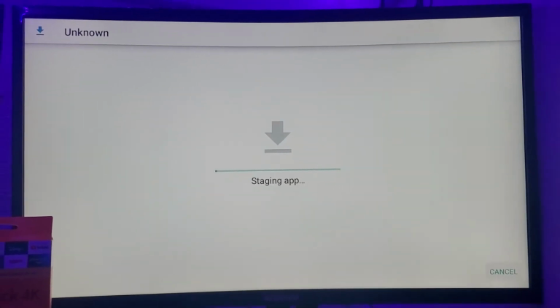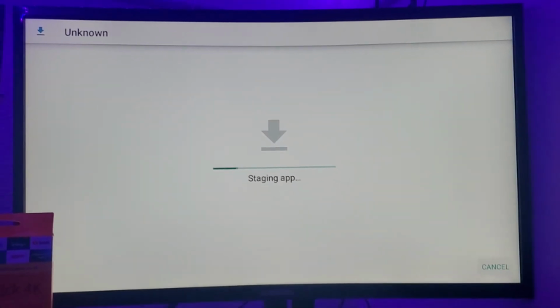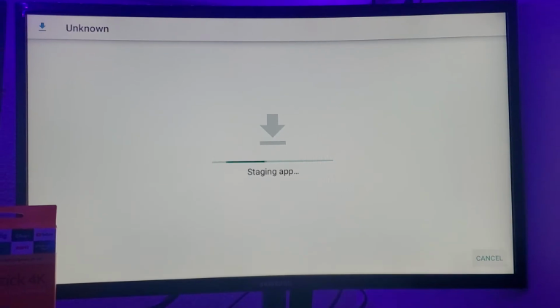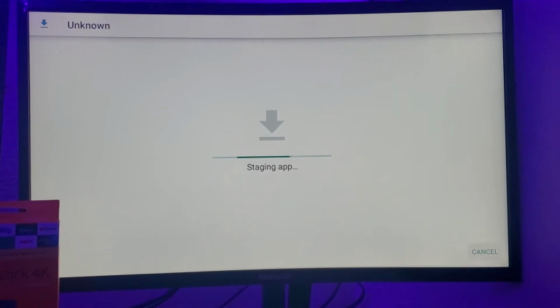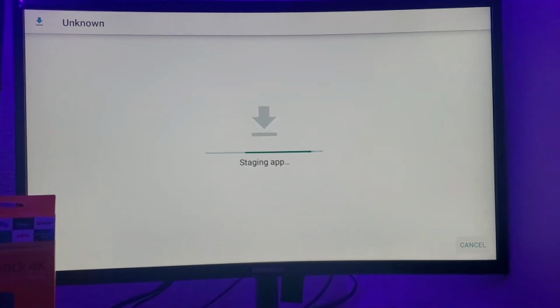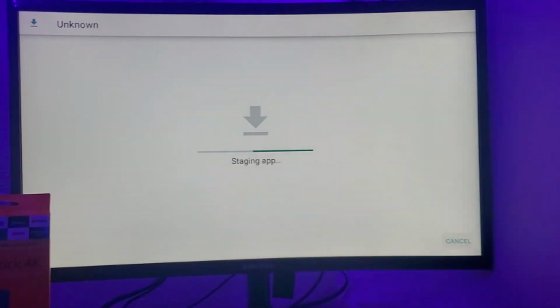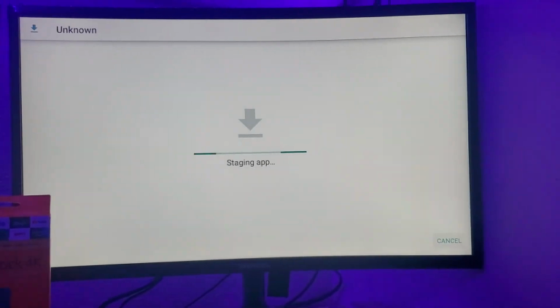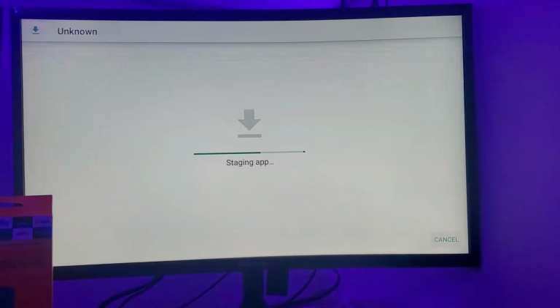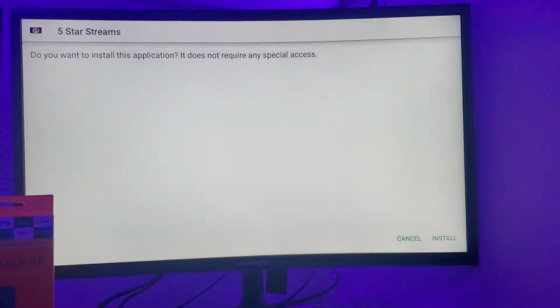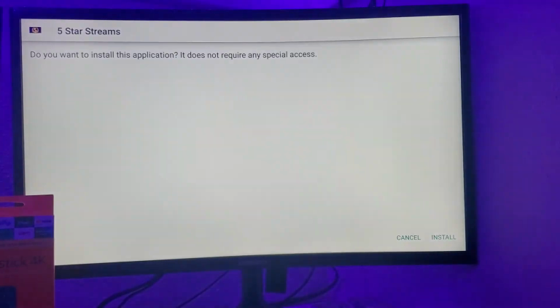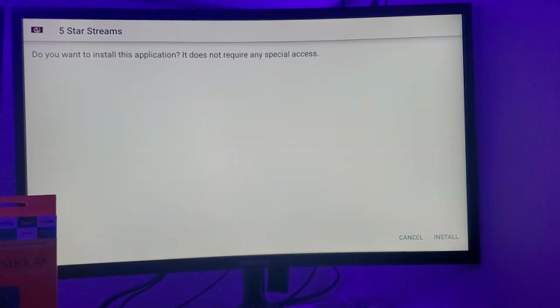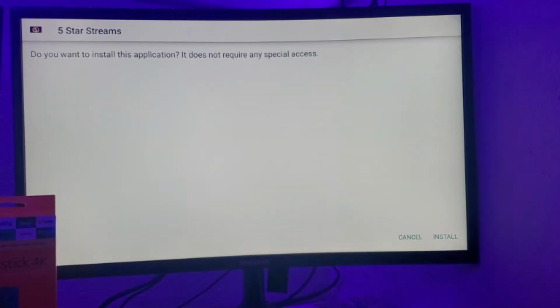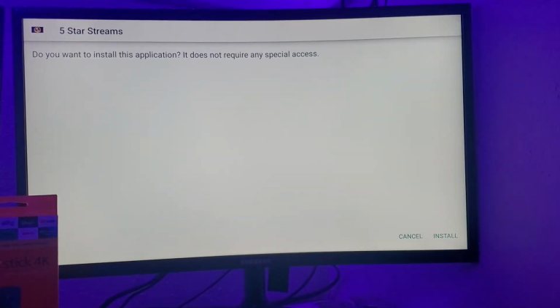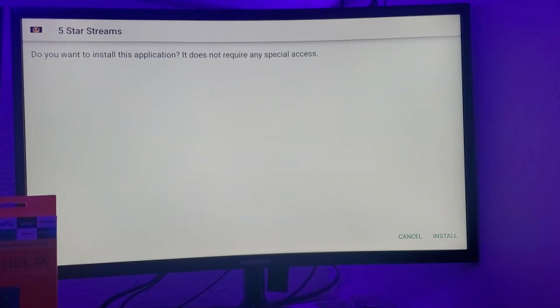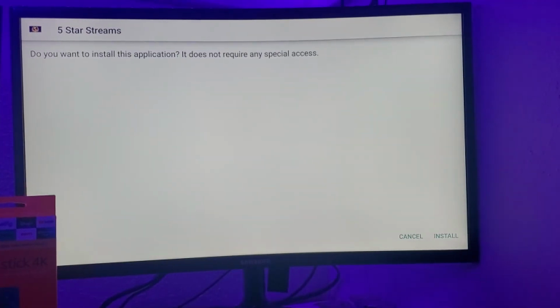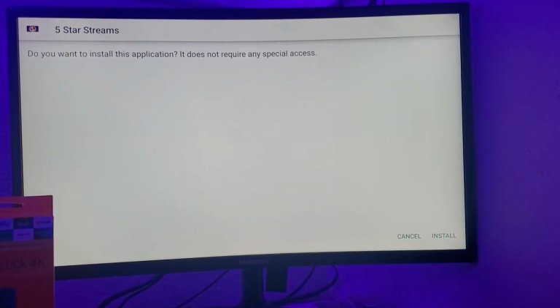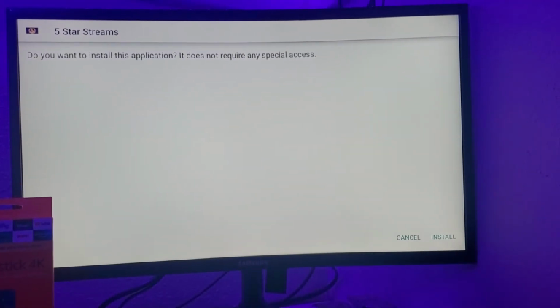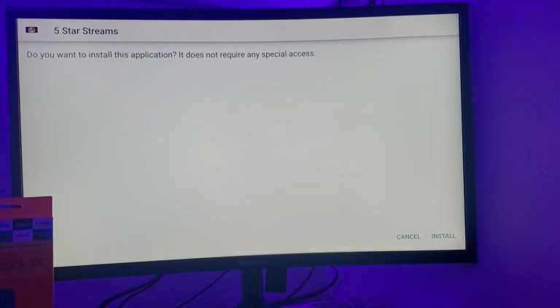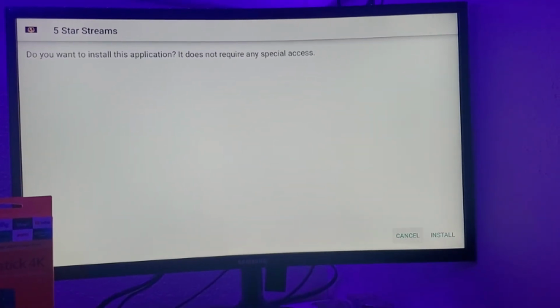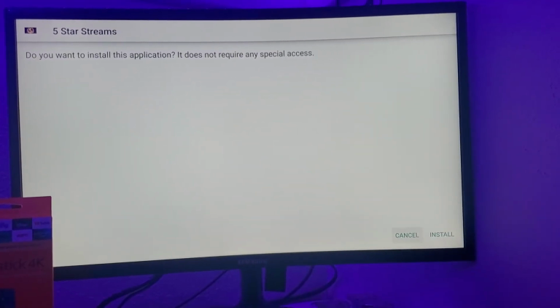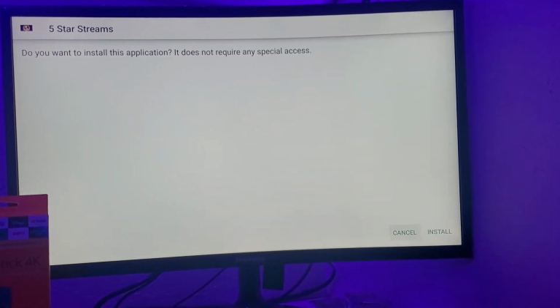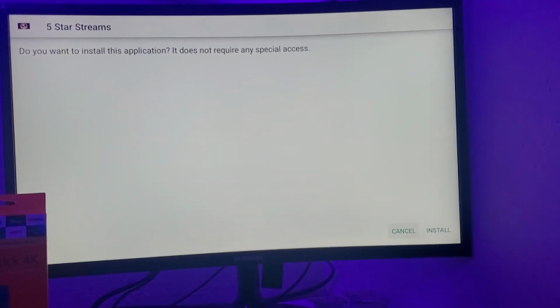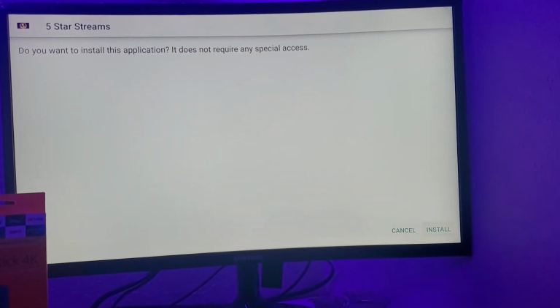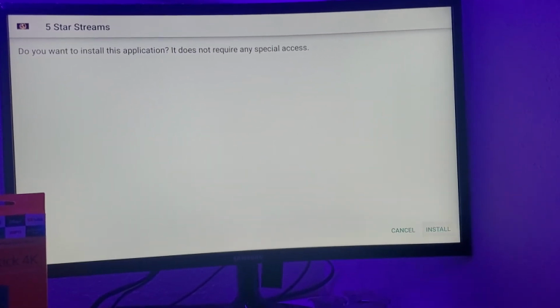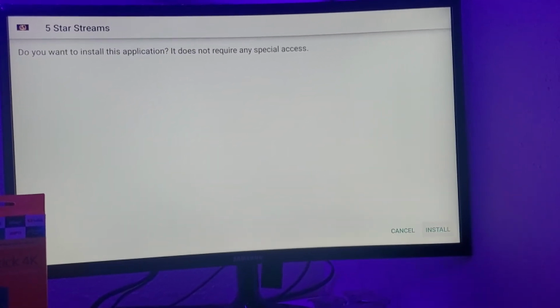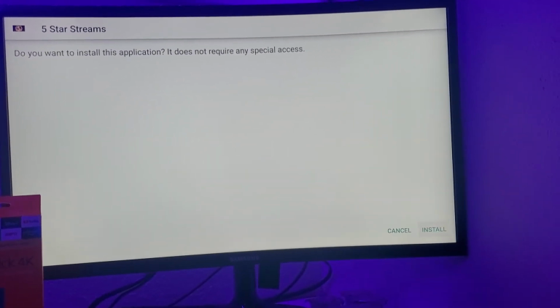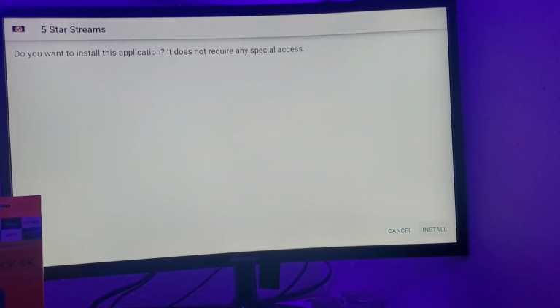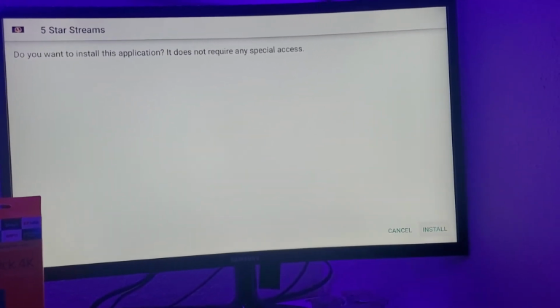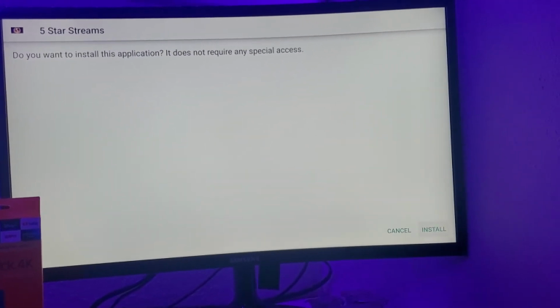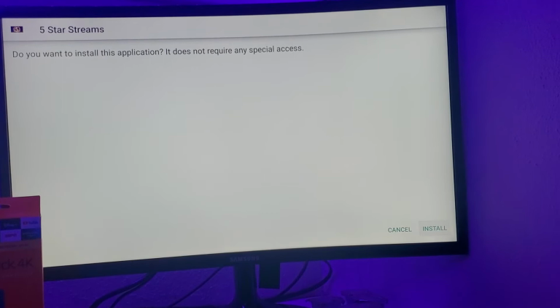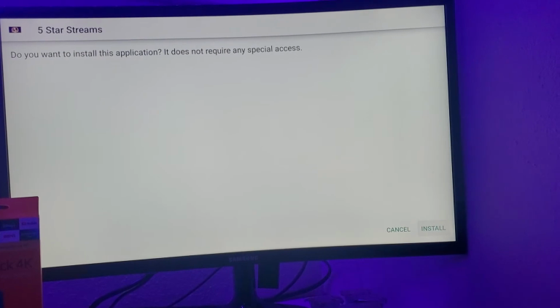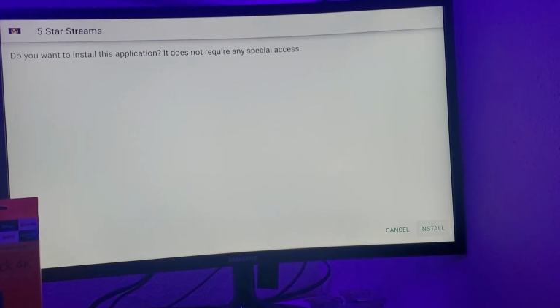Press play with the center of your remote. Install.